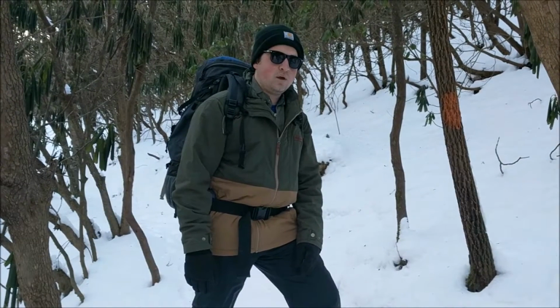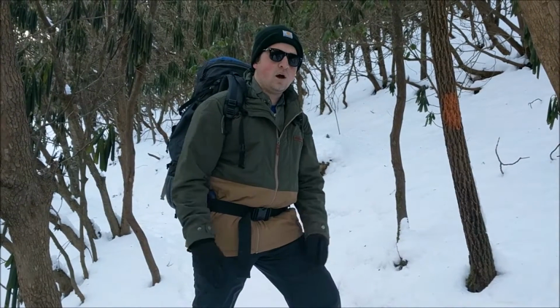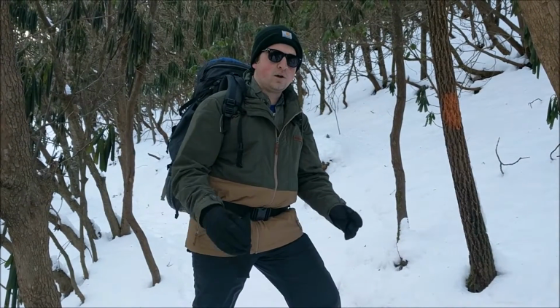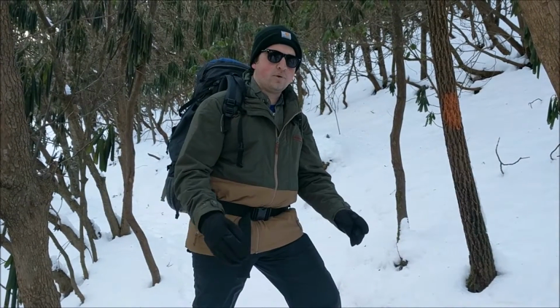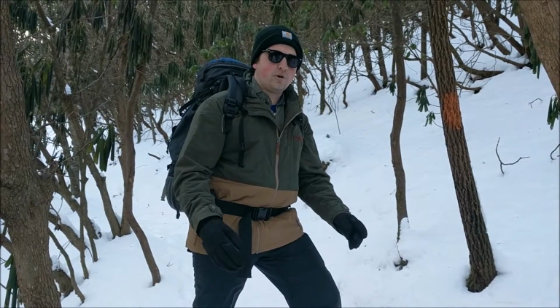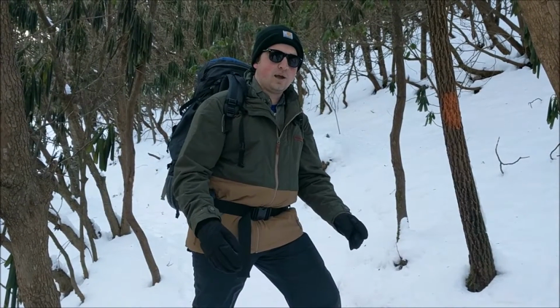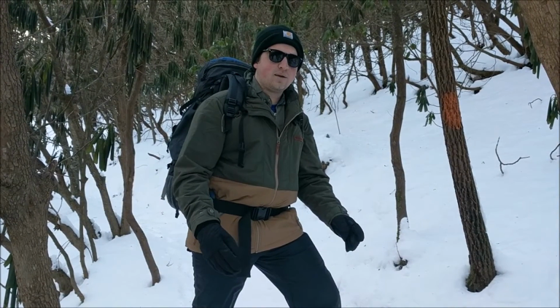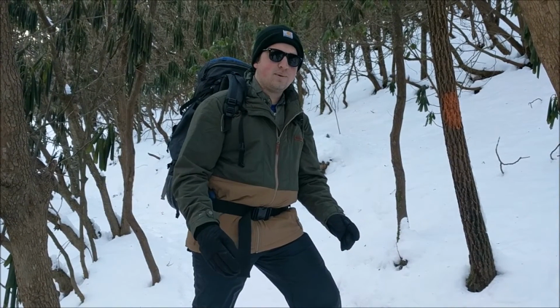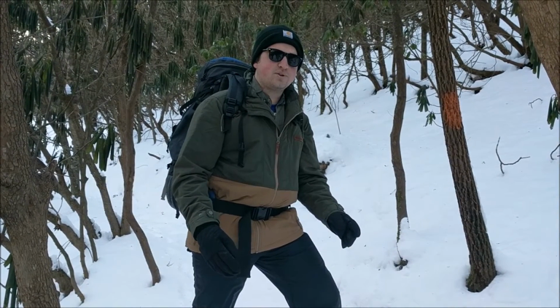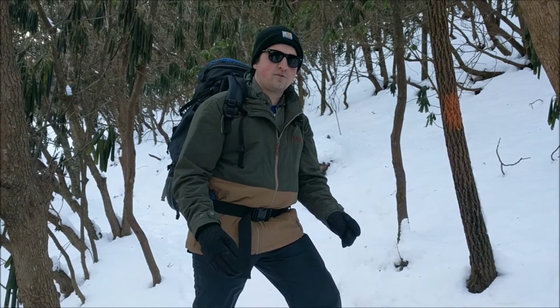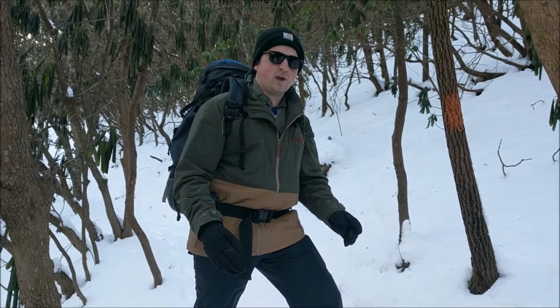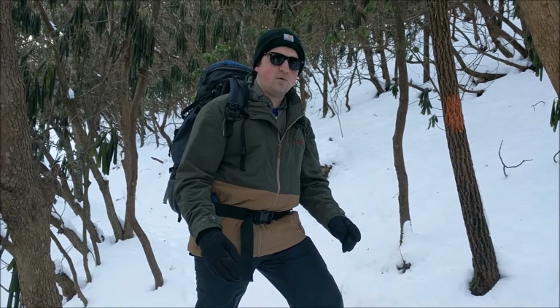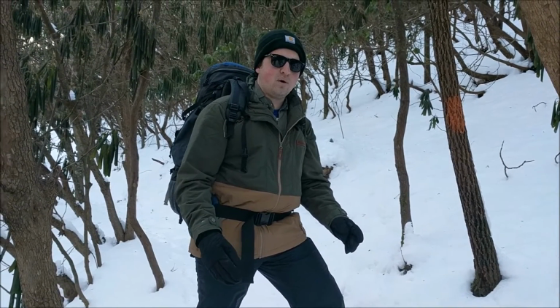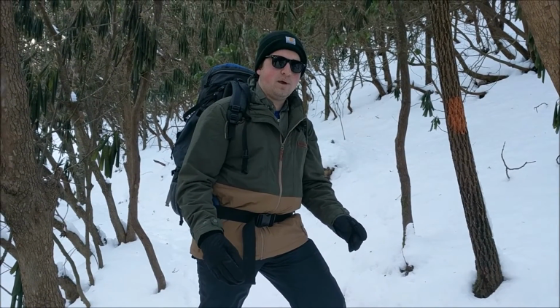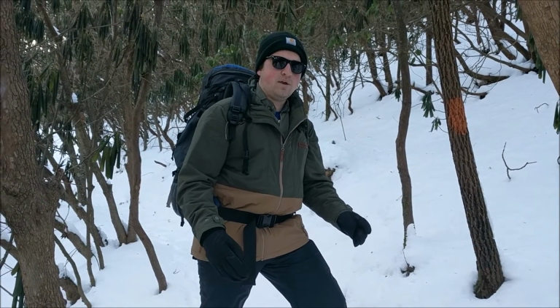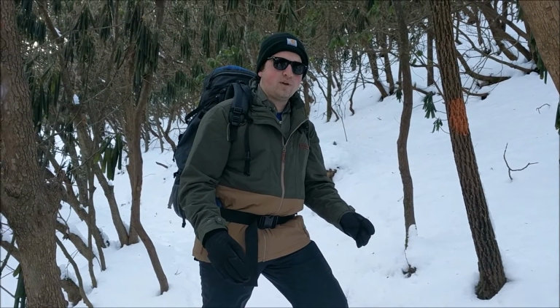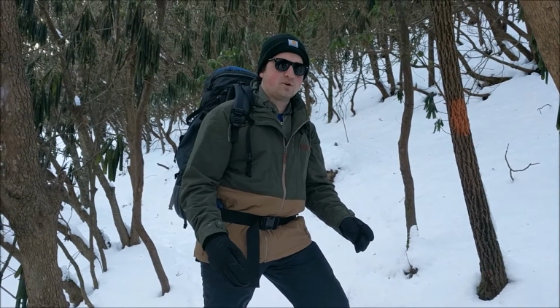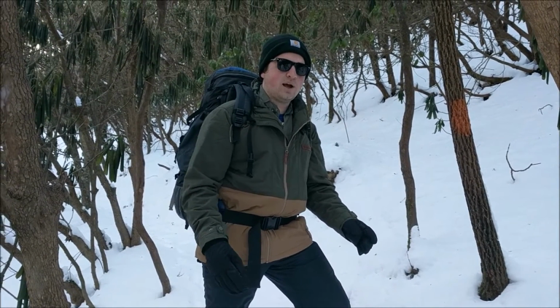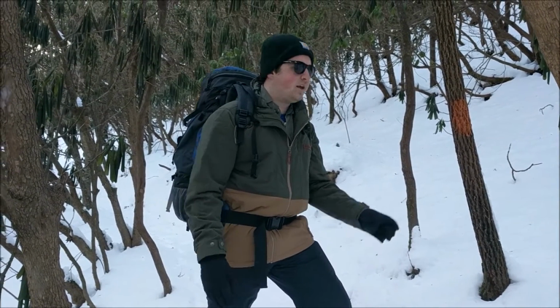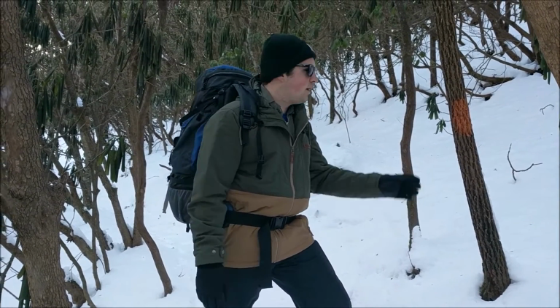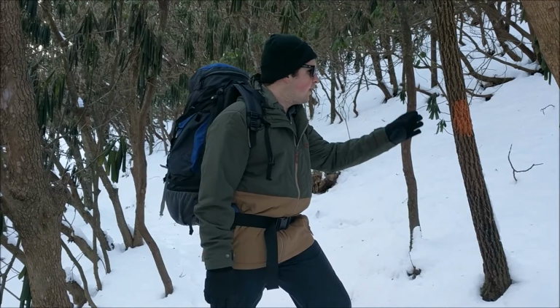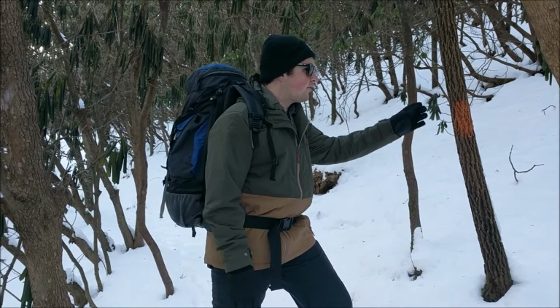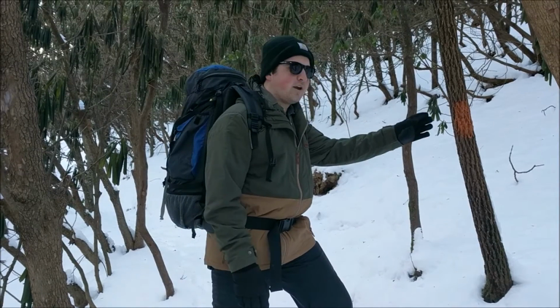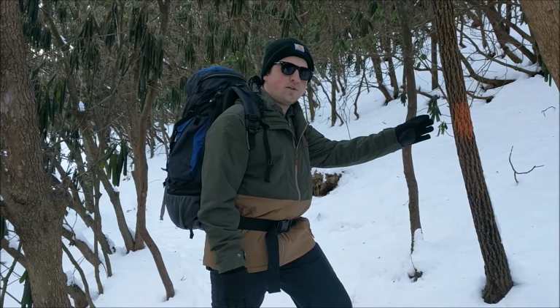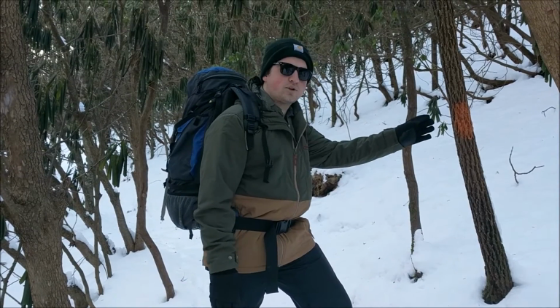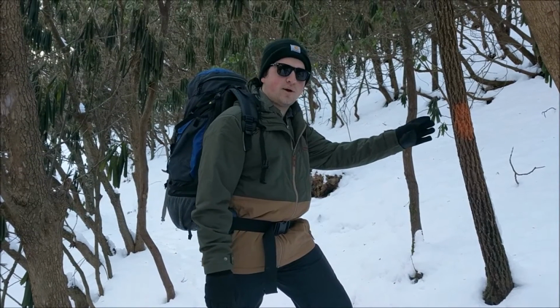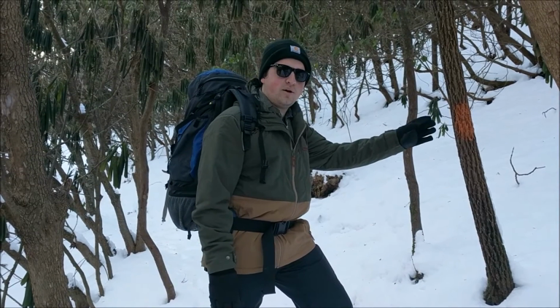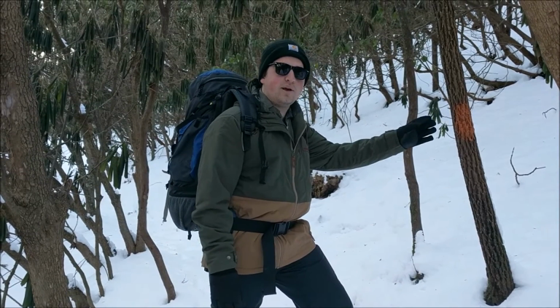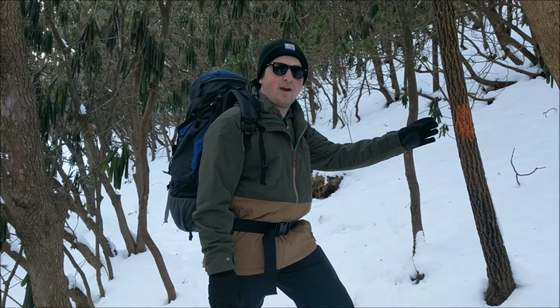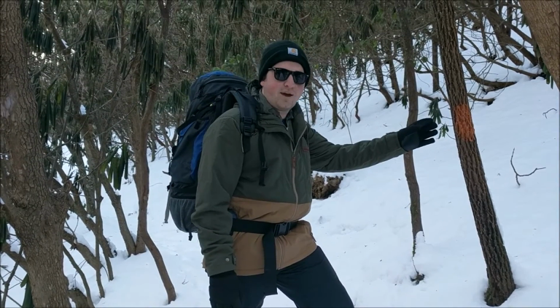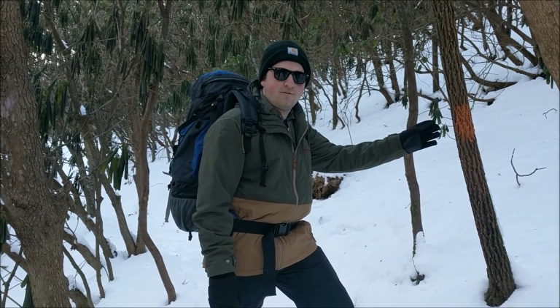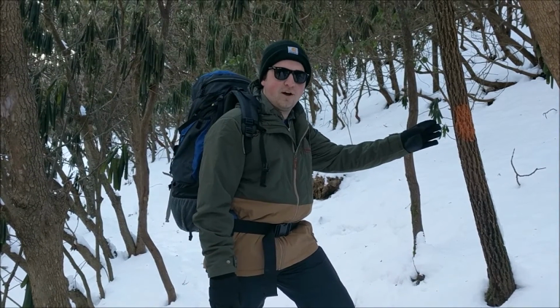On a winter hike, make sure to stay warm, stay dry, stay on the trail, and have fun!